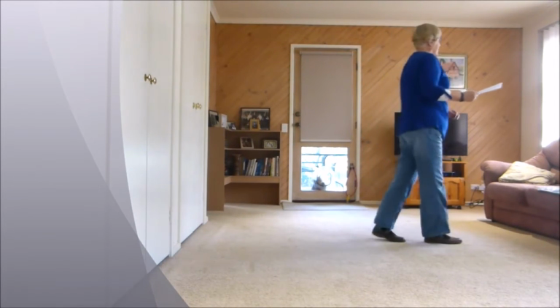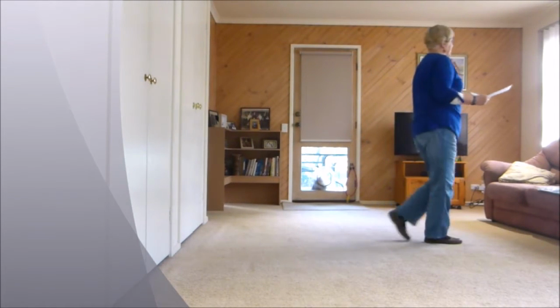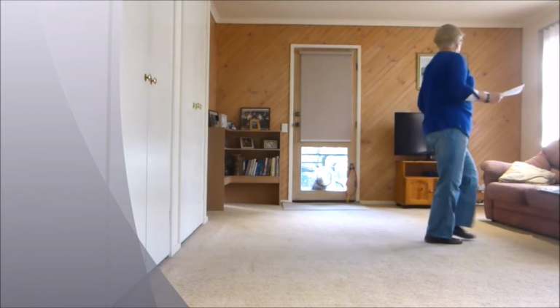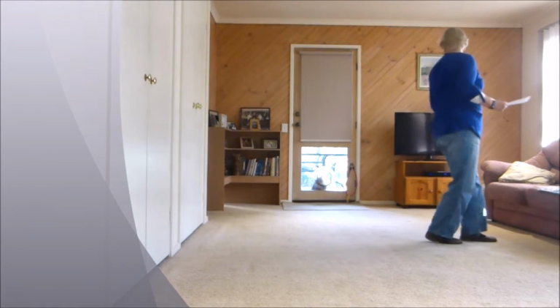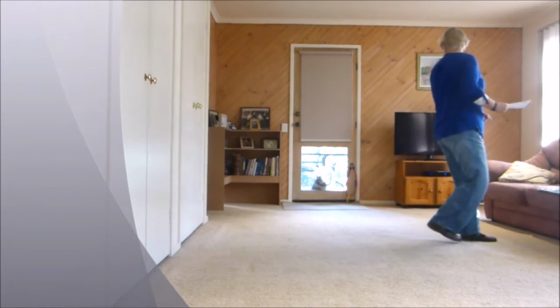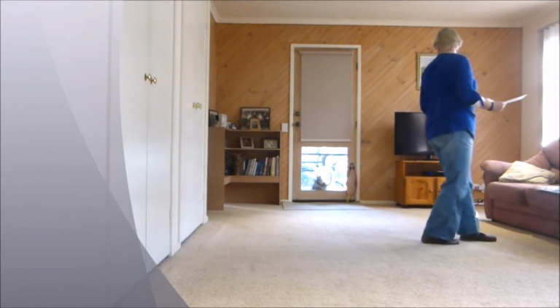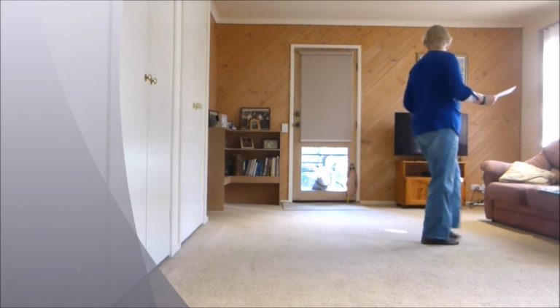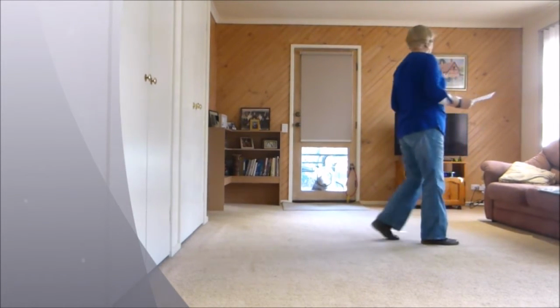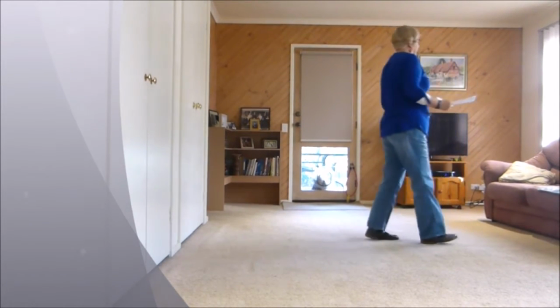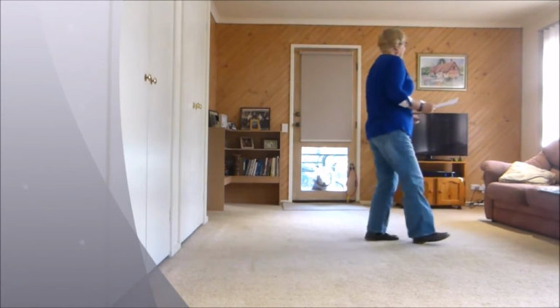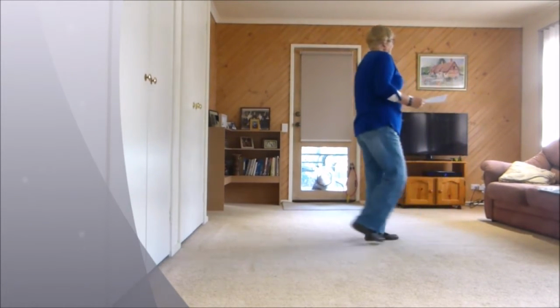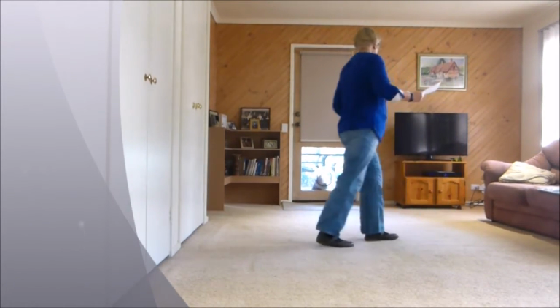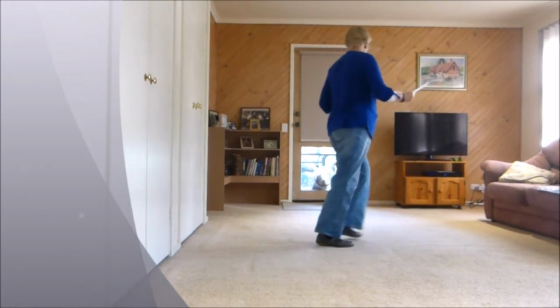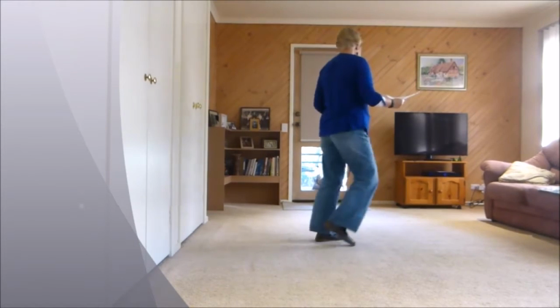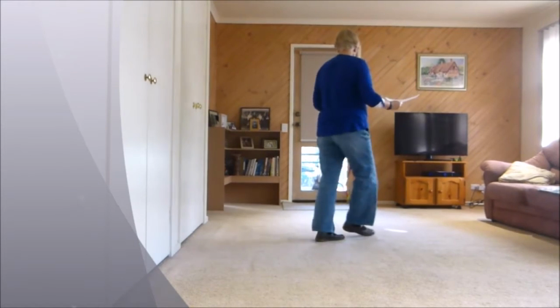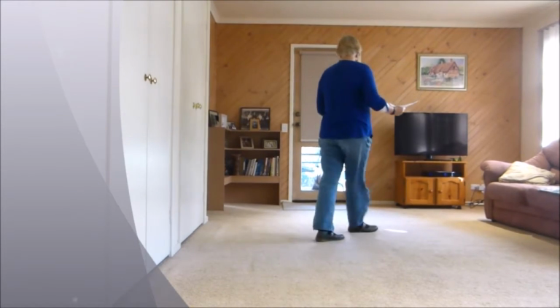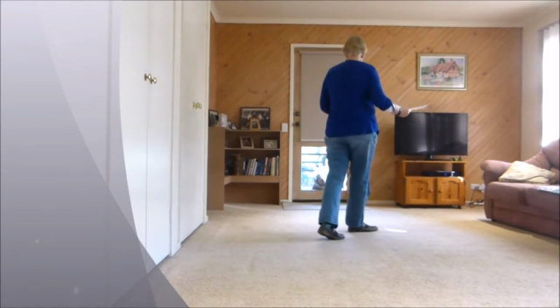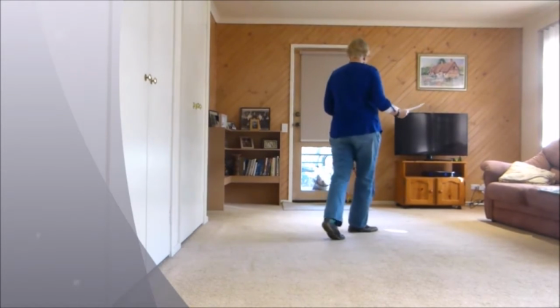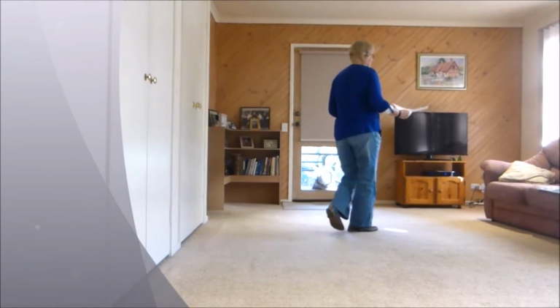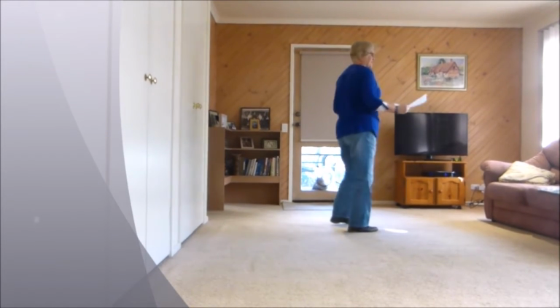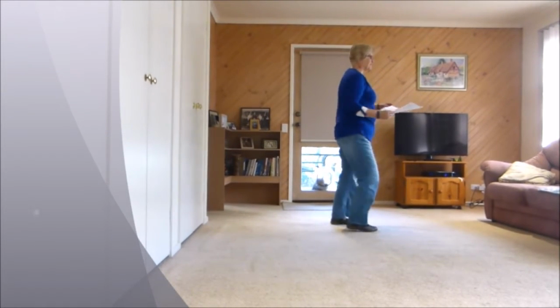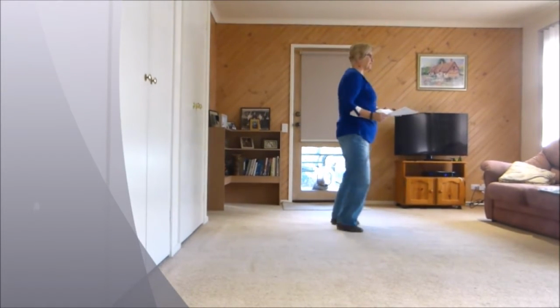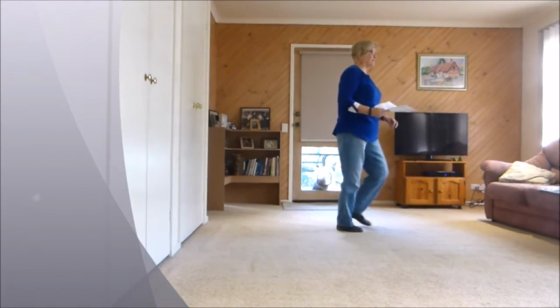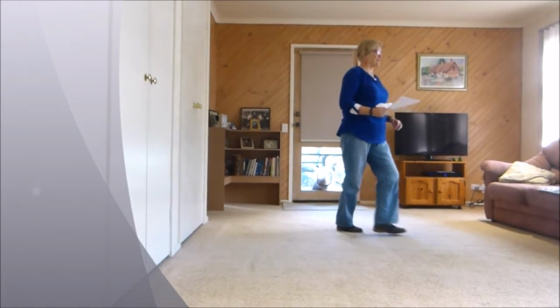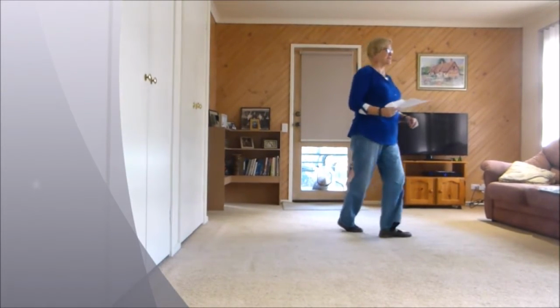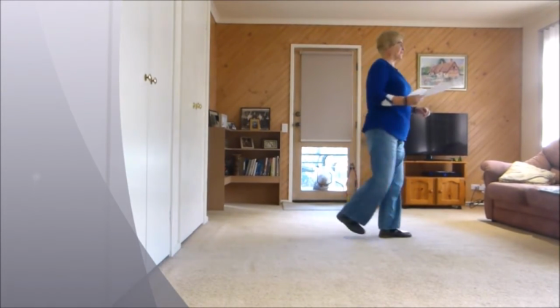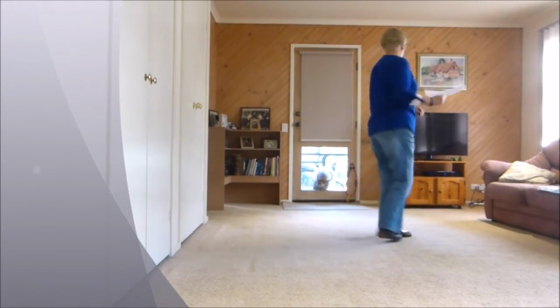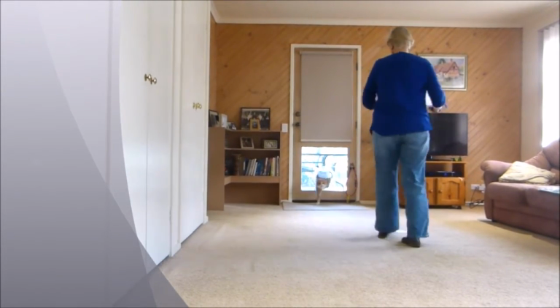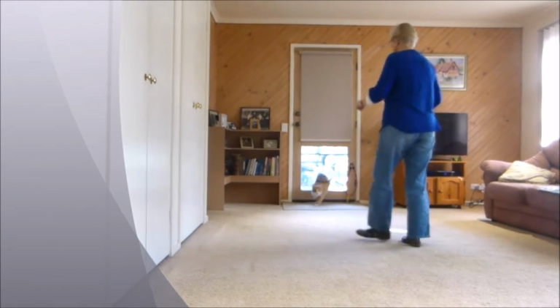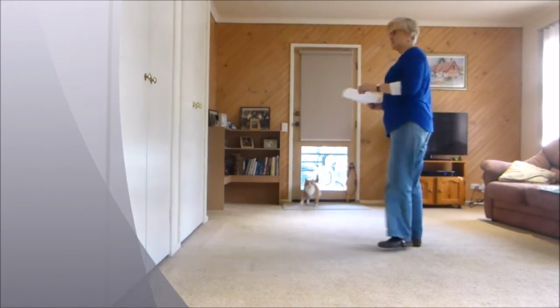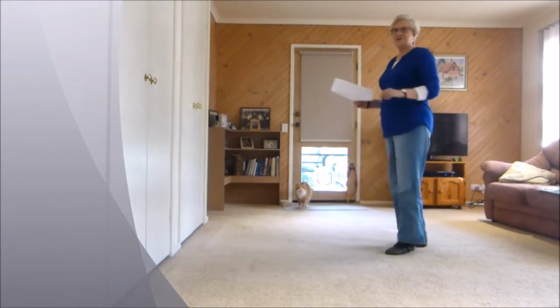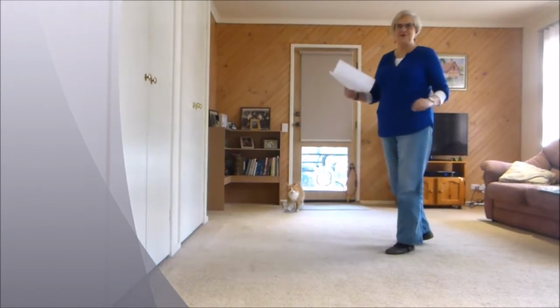Step, forward, recover, back, coast, across — that's why push — side, recover, cross, three-quarter turn.